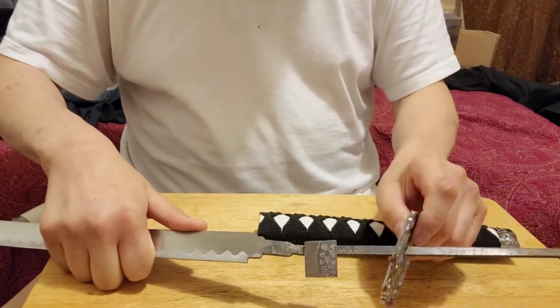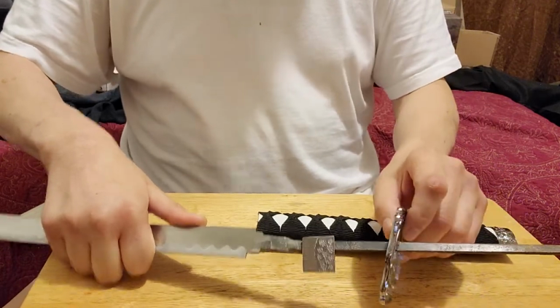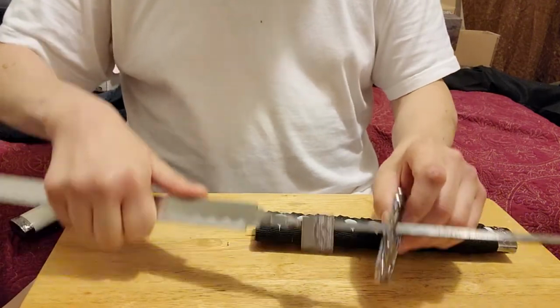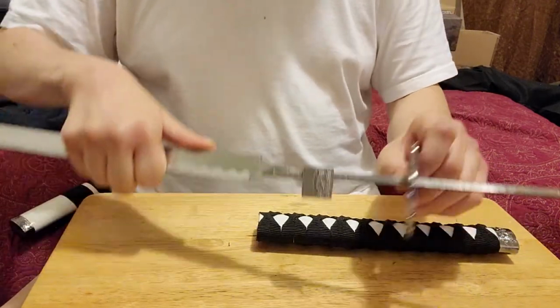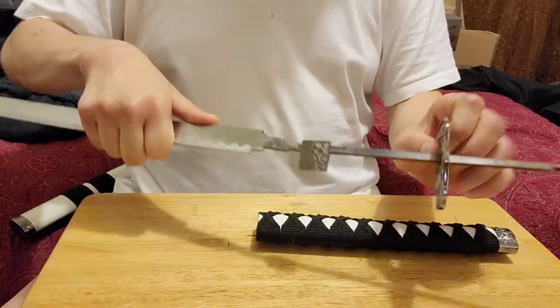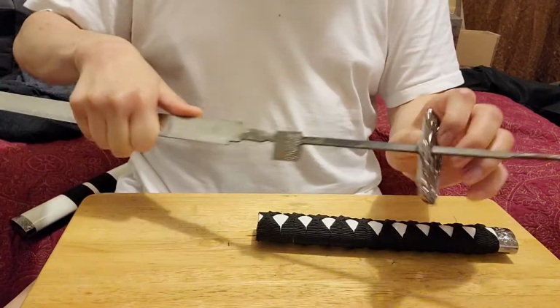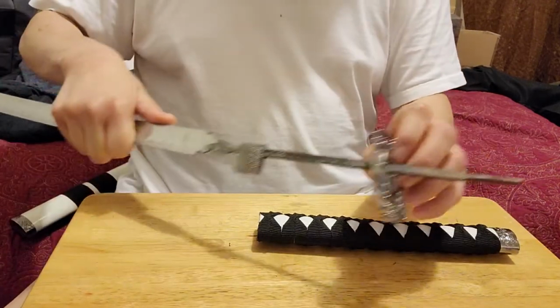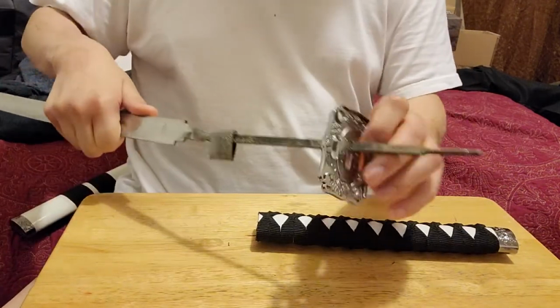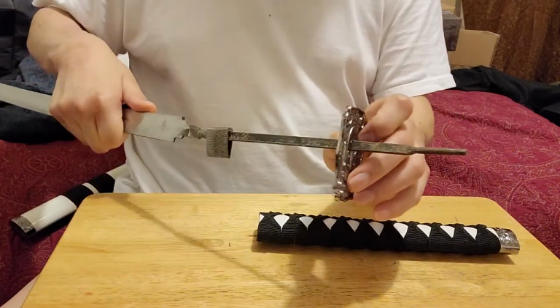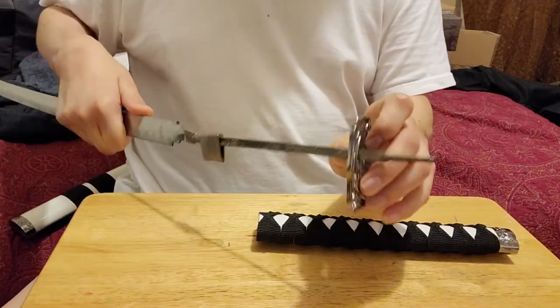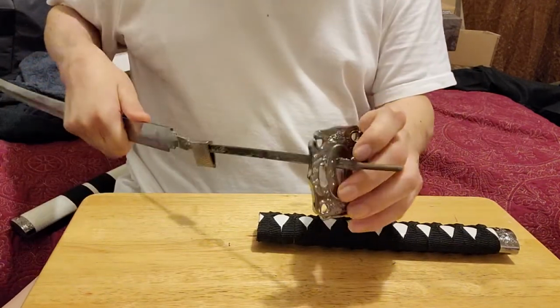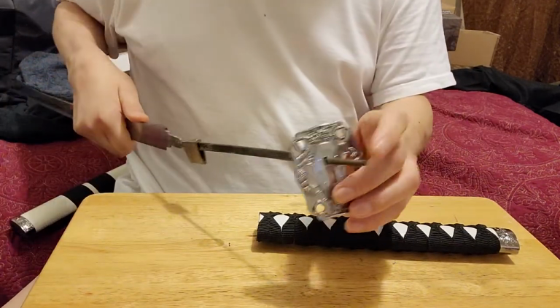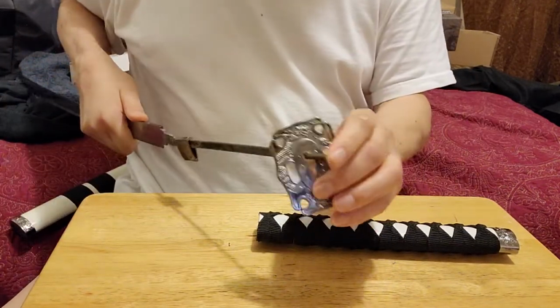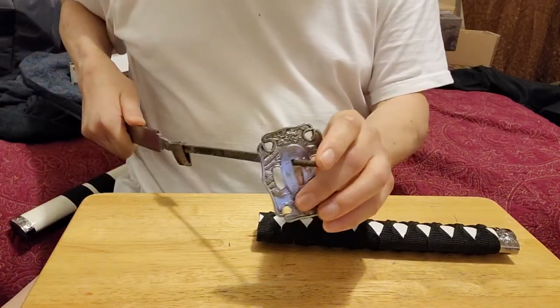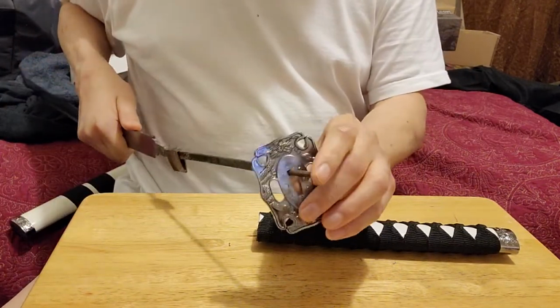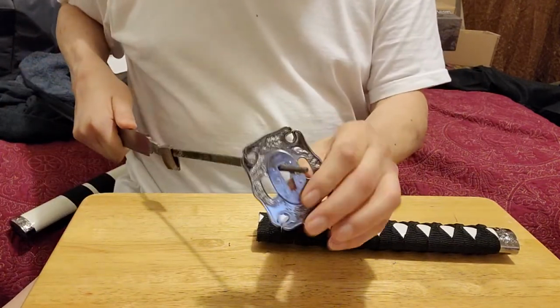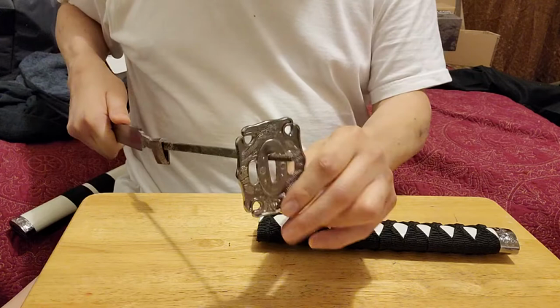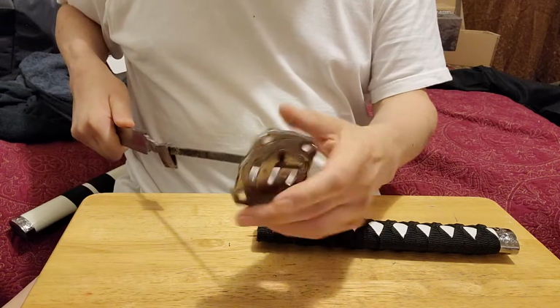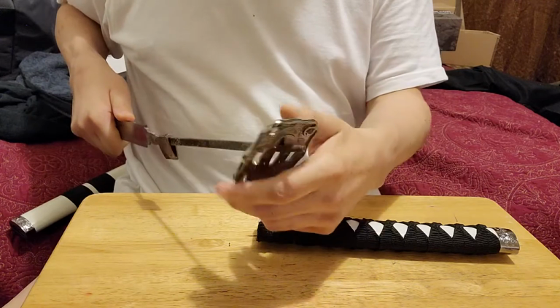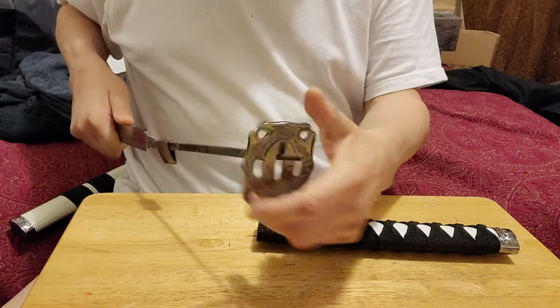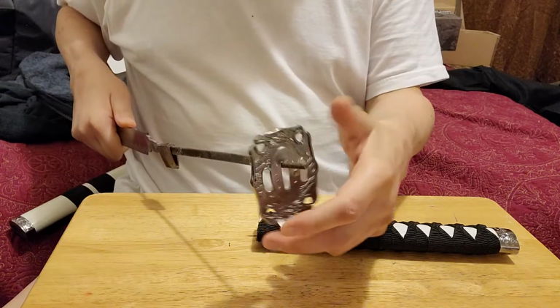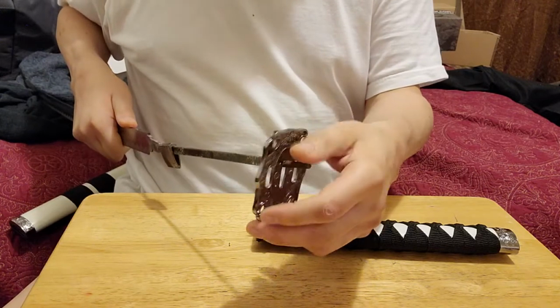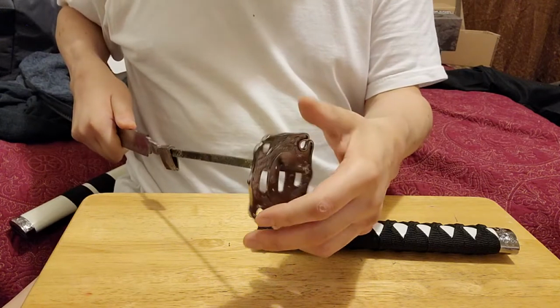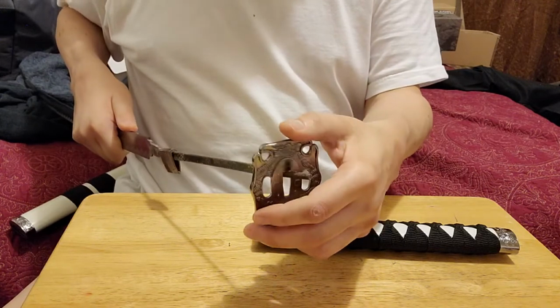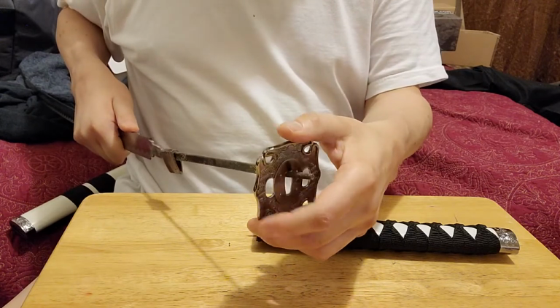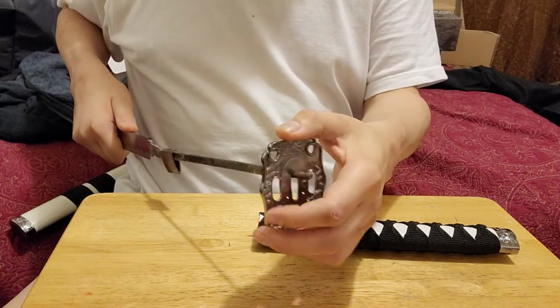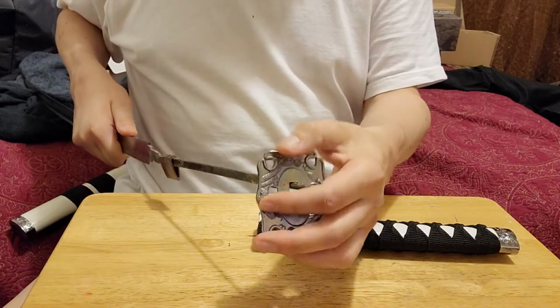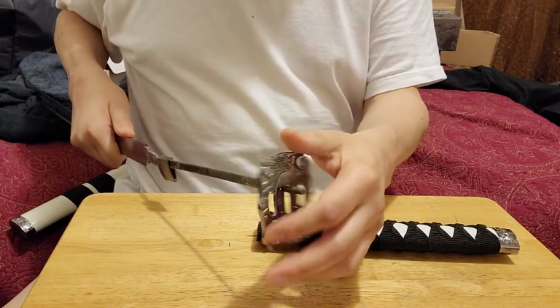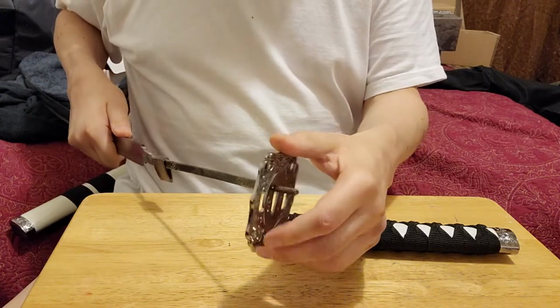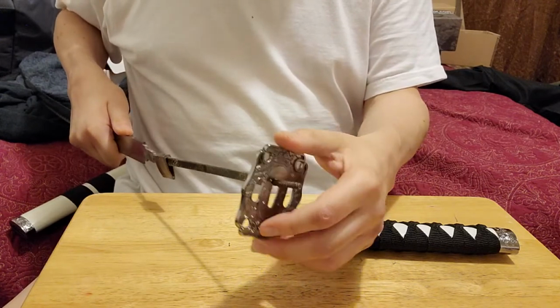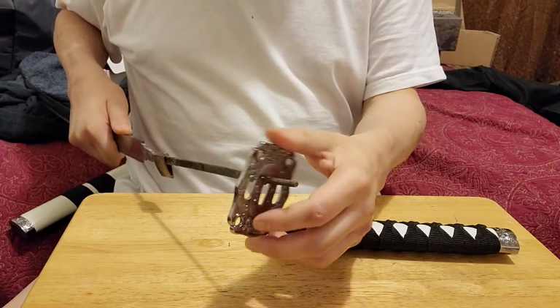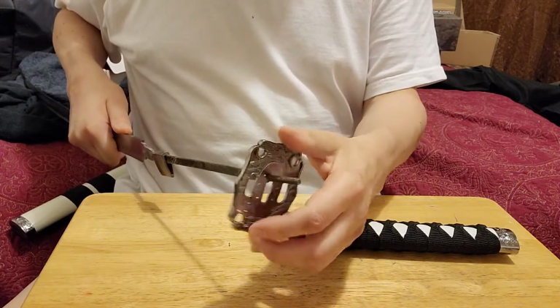This thing reminds me of the things that go on light switches — the handguard, or the tsuba.